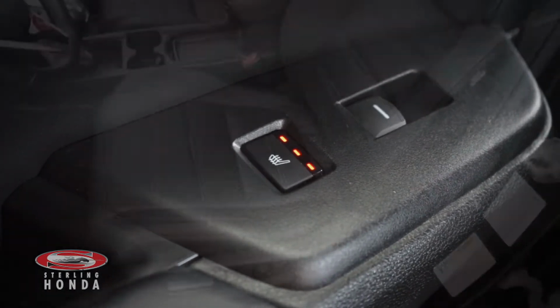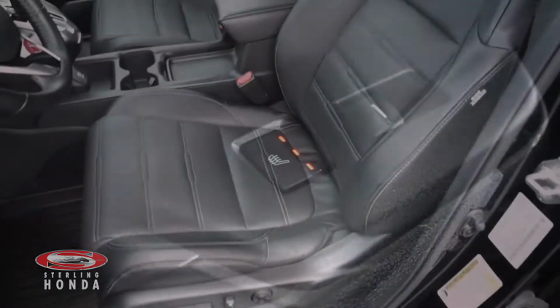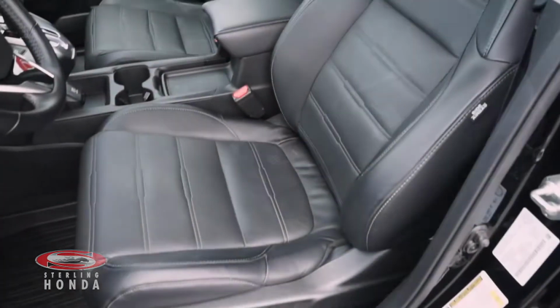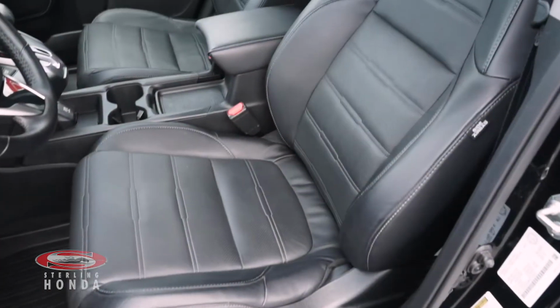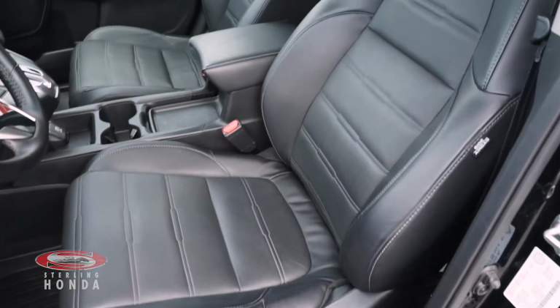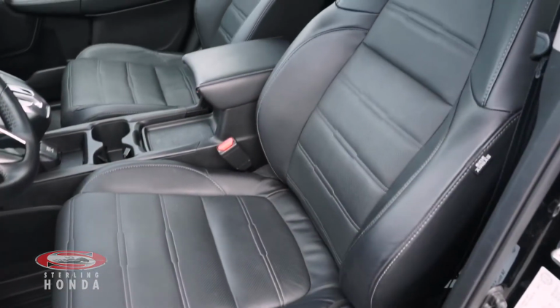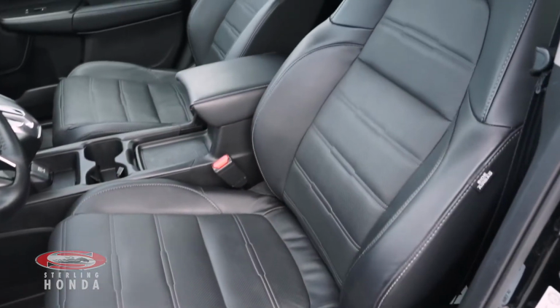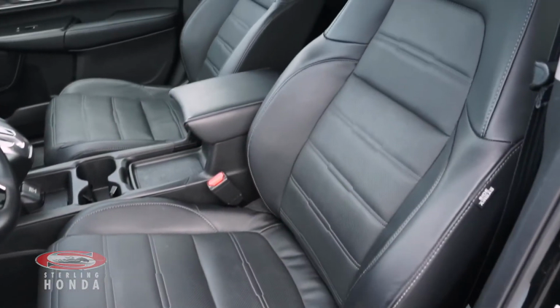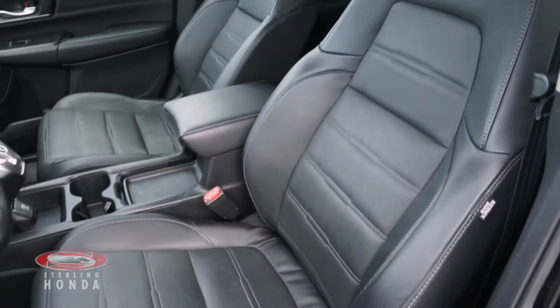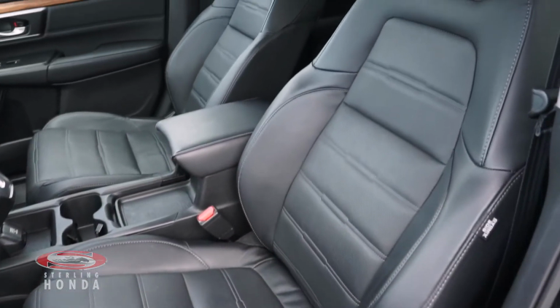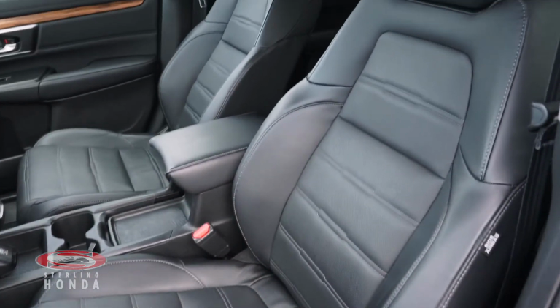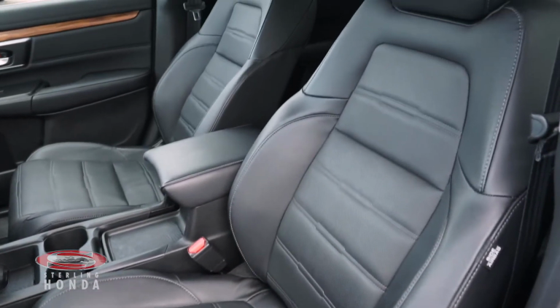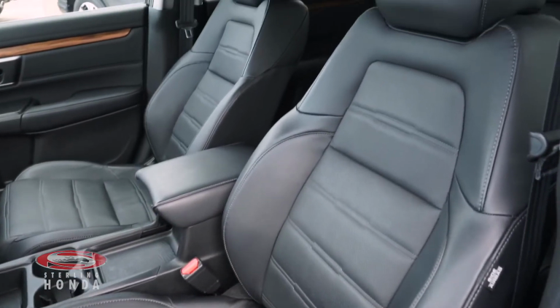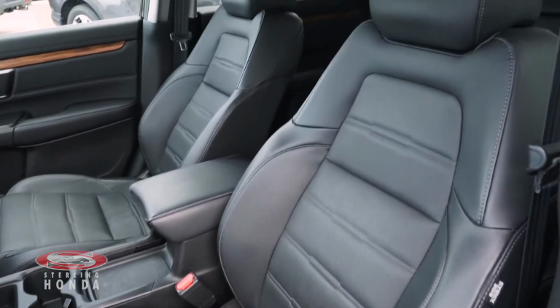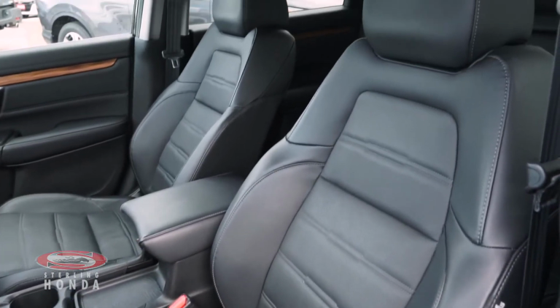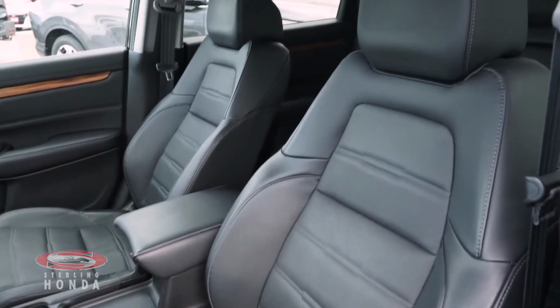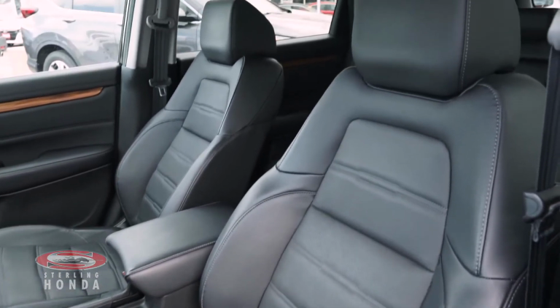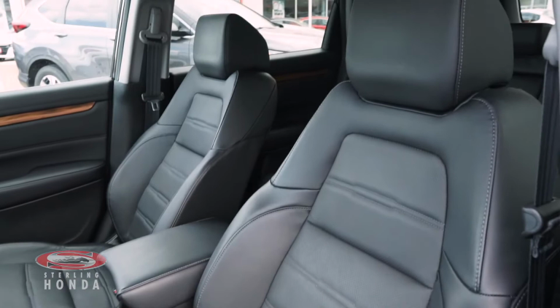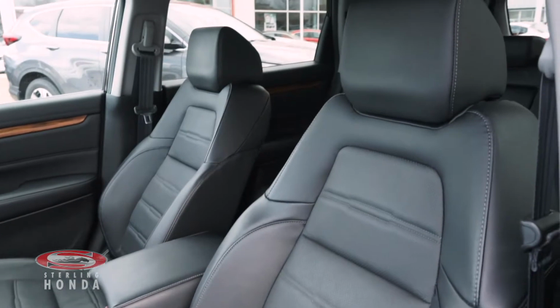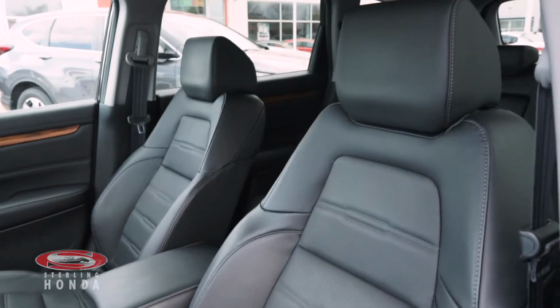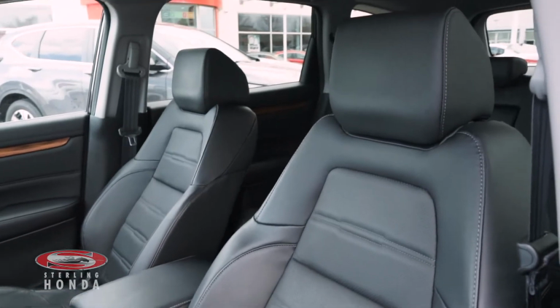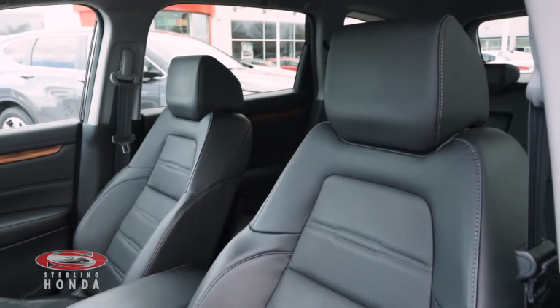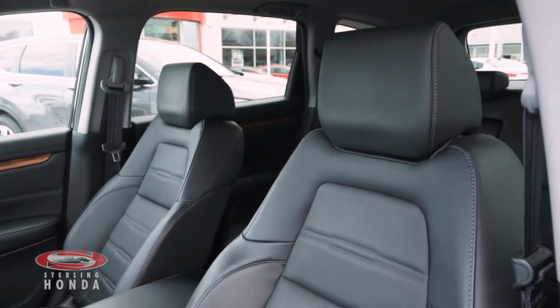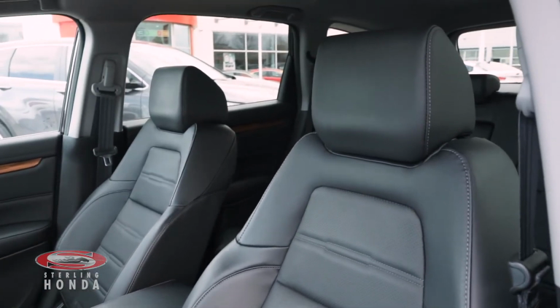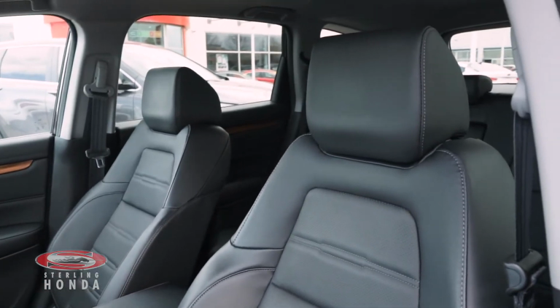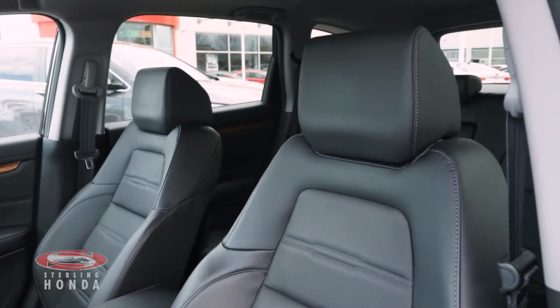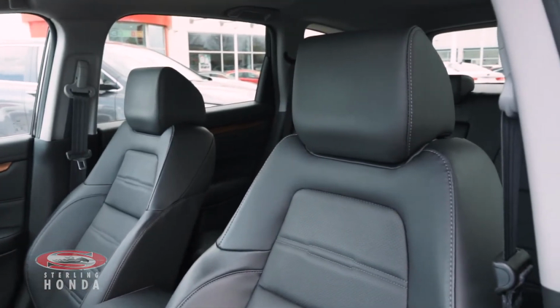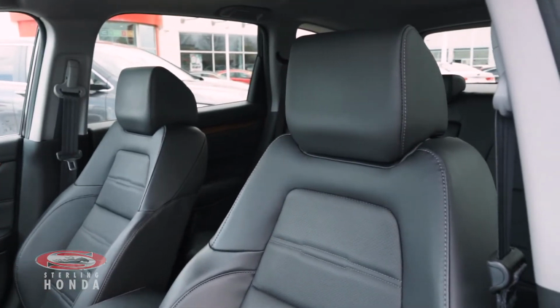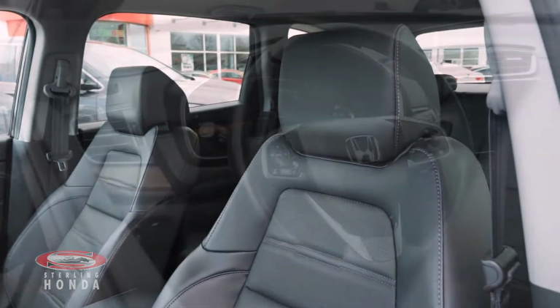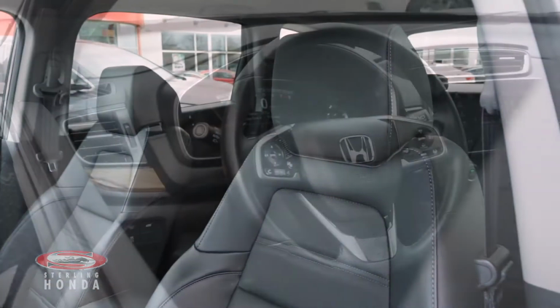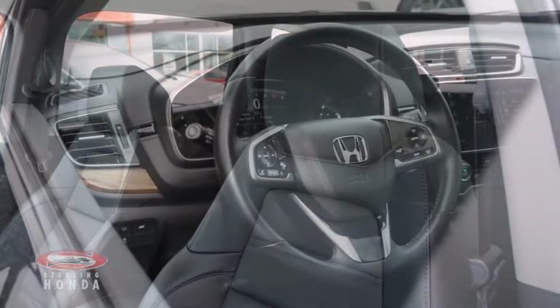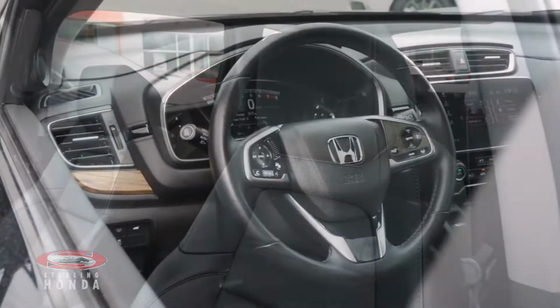Our in-house detailers have cleaned this car from top to bottom, which you can tell from the spotless exterior and interior.